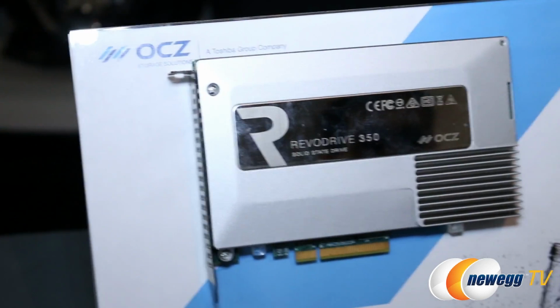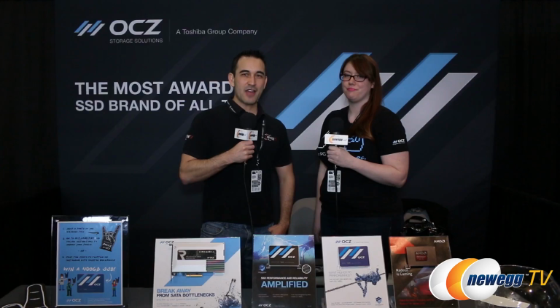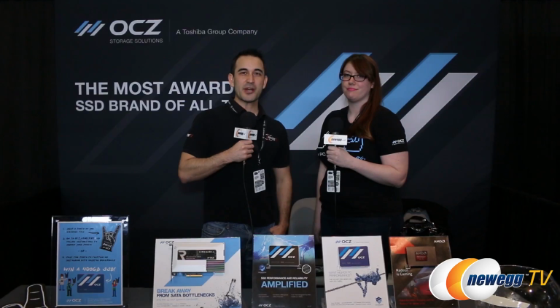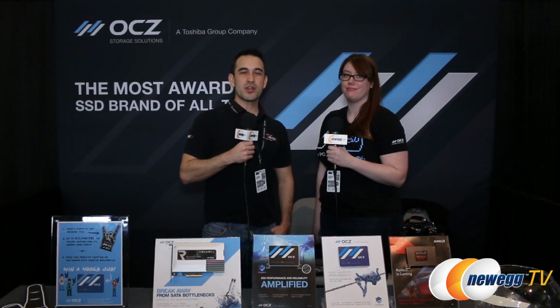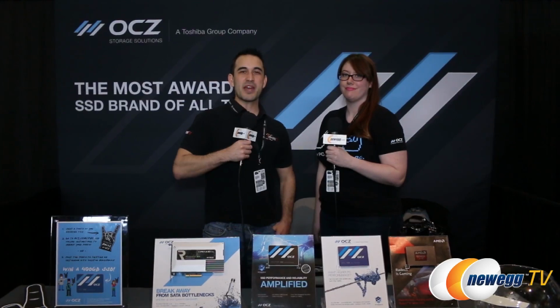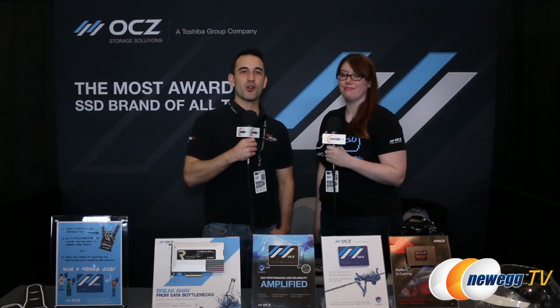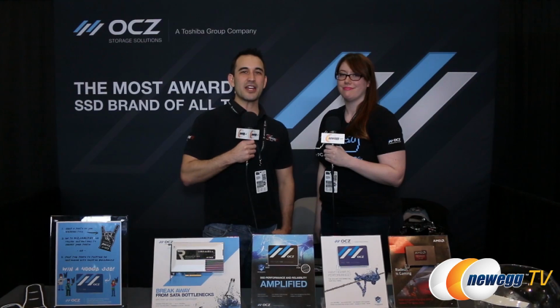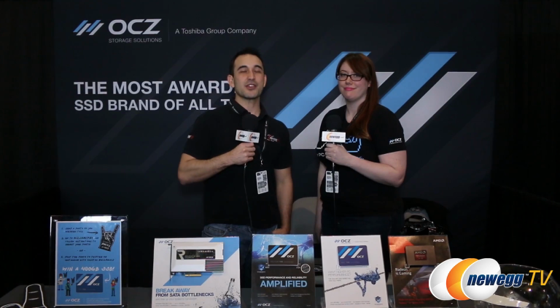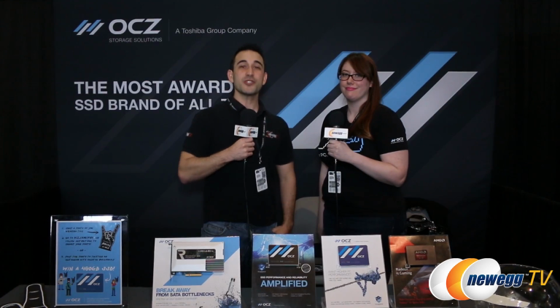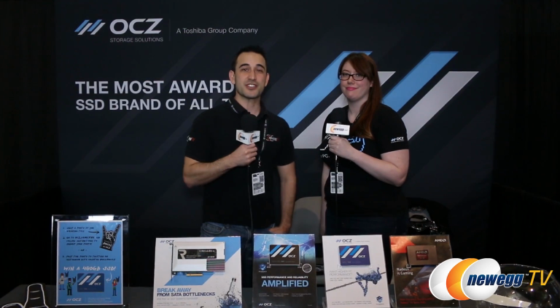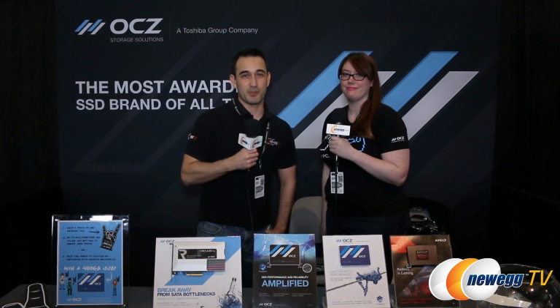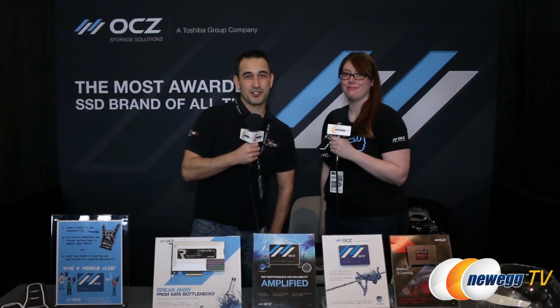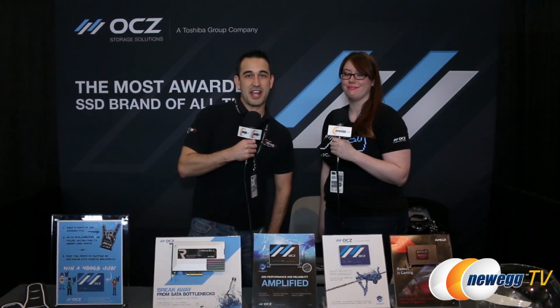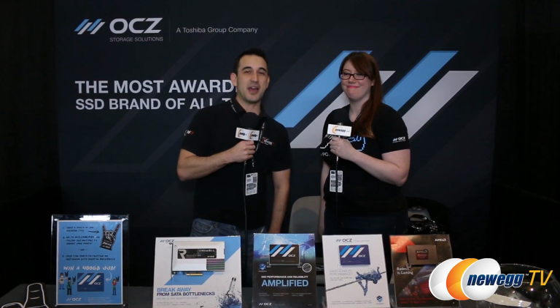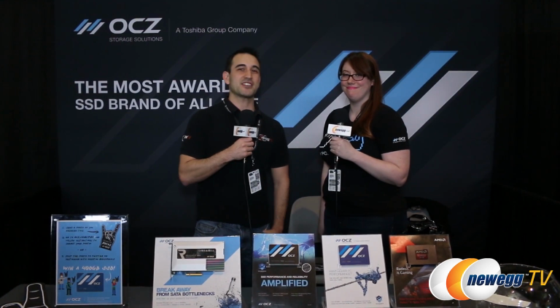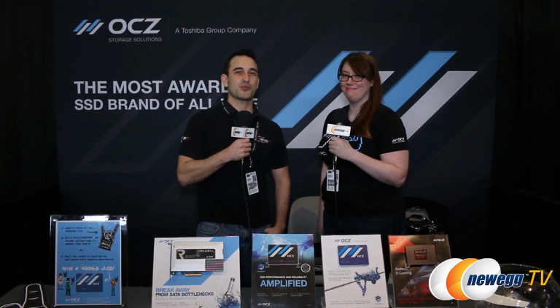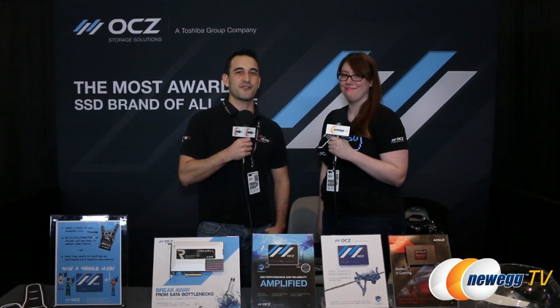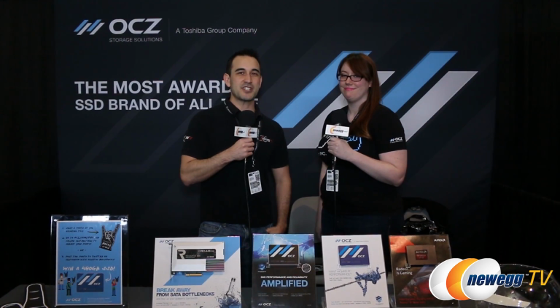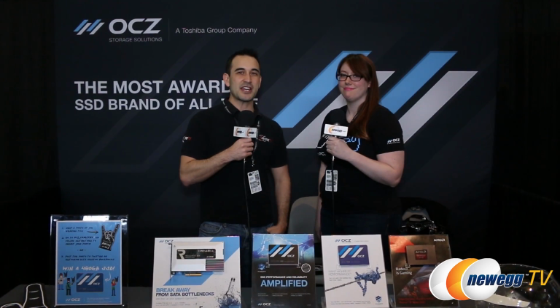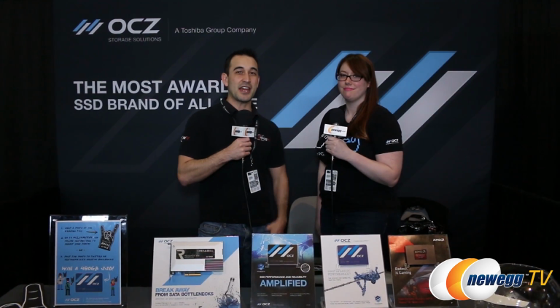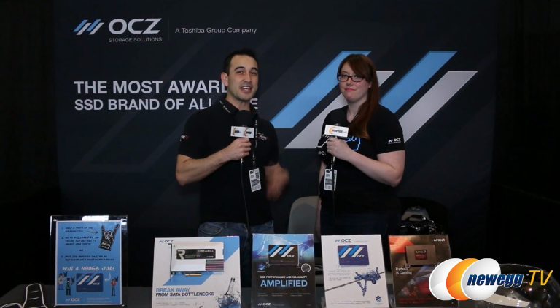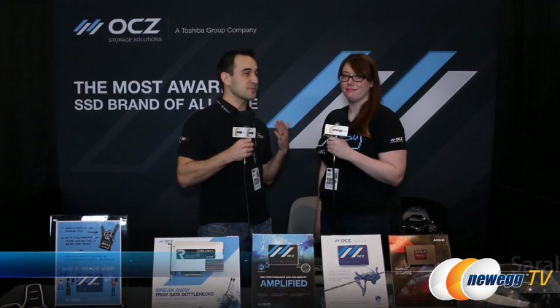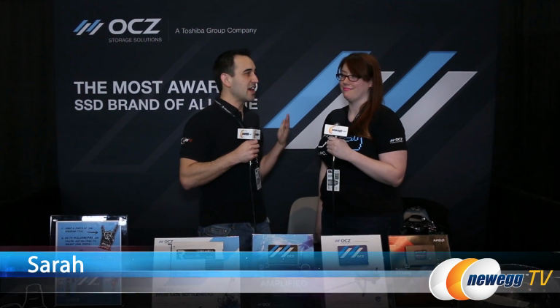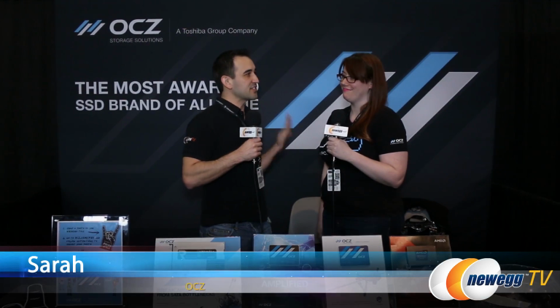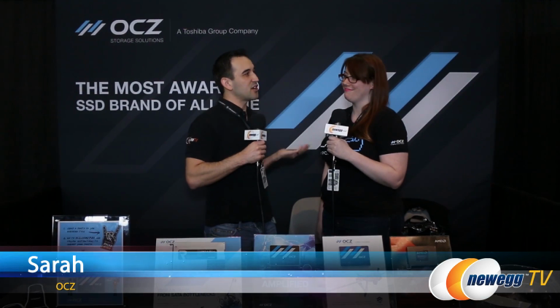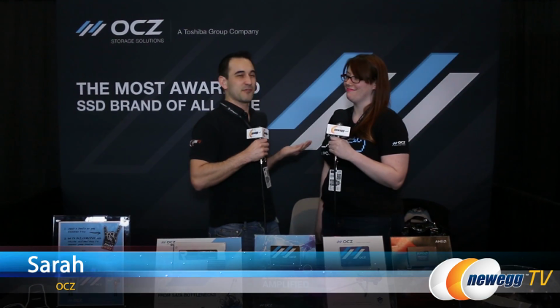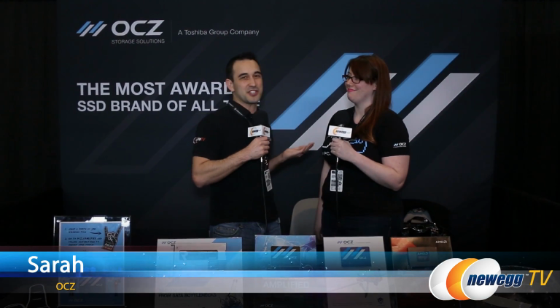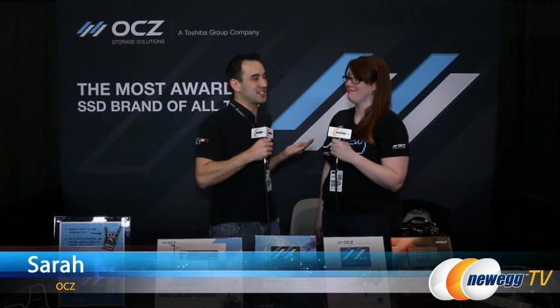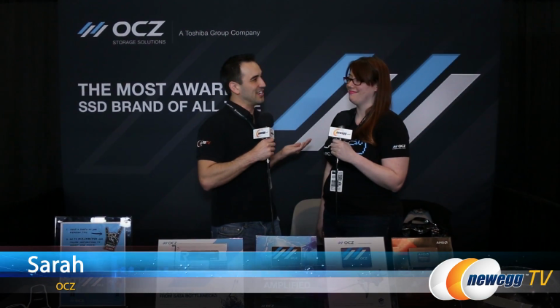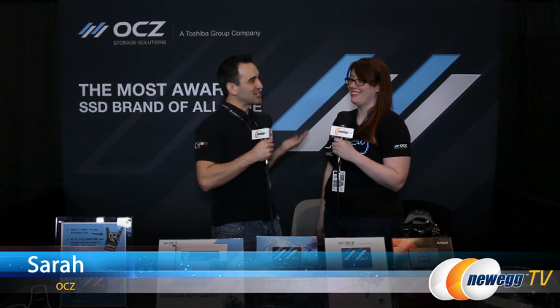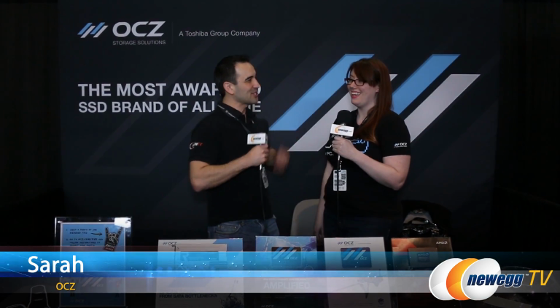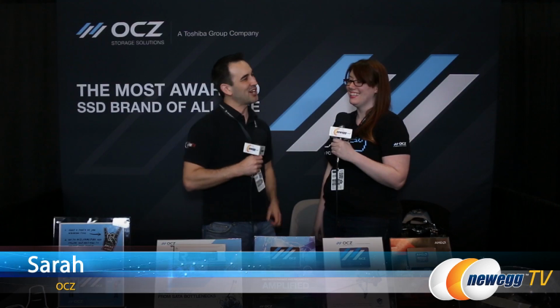Hey everybody, we've made our way to the OCZ booth today at PAX East 2015, and next to me I have Sarah from OCZ. How's it going, Sarah?